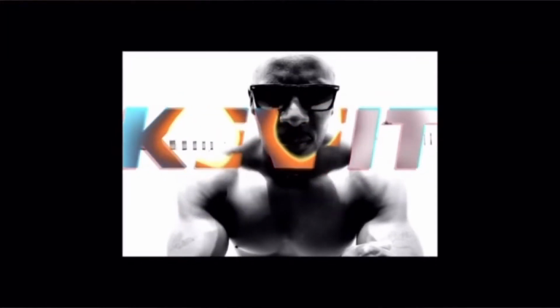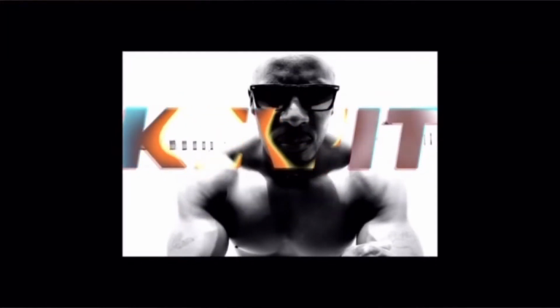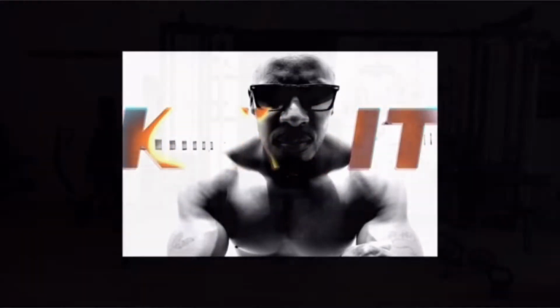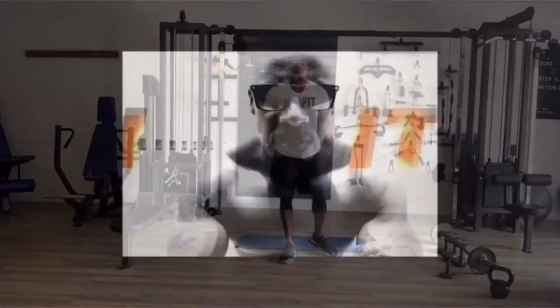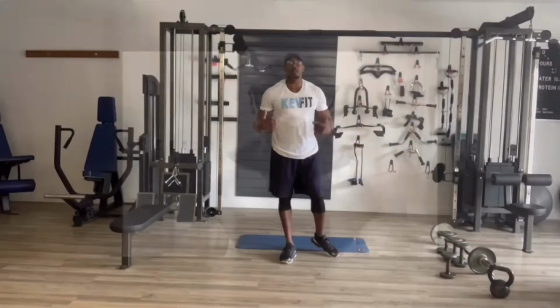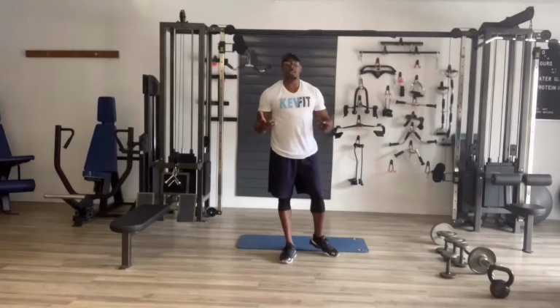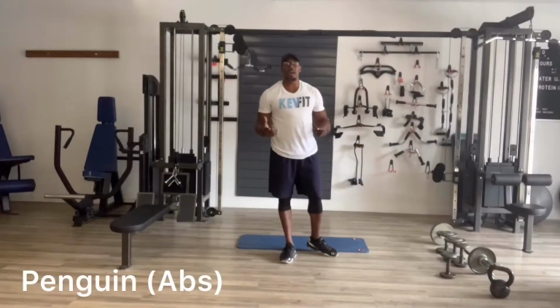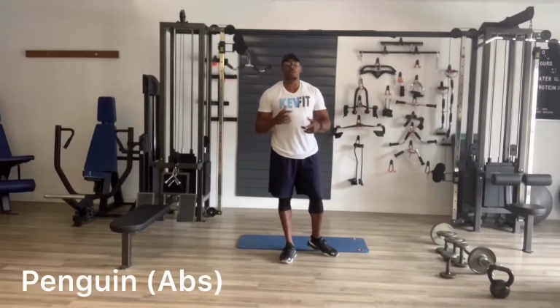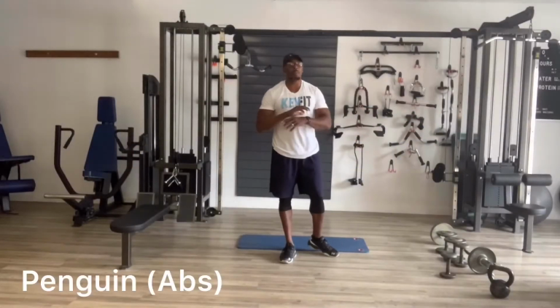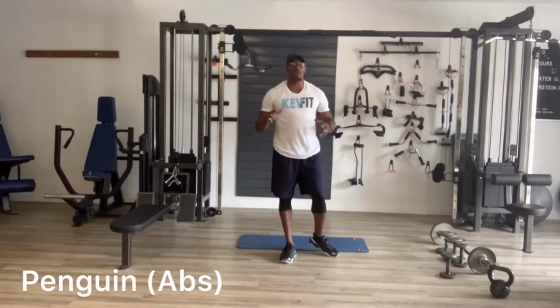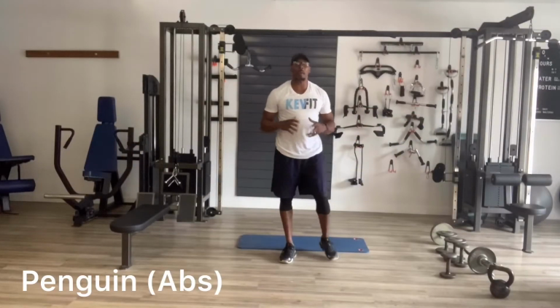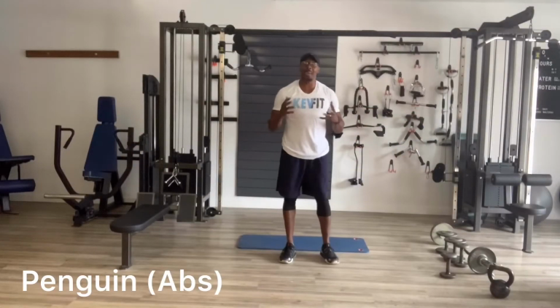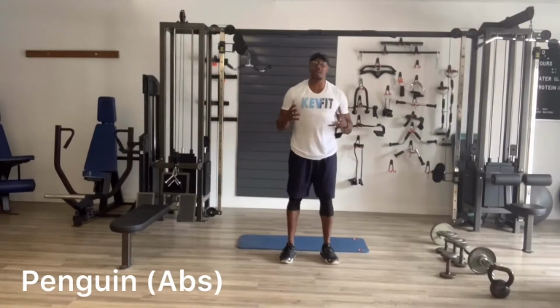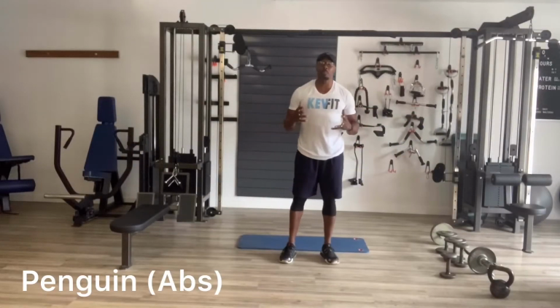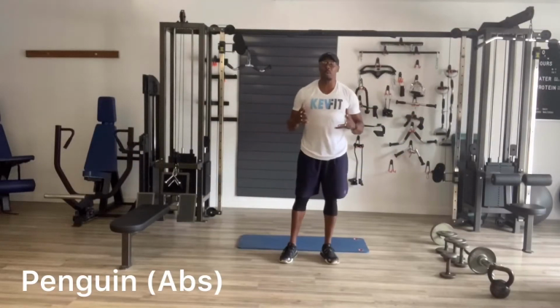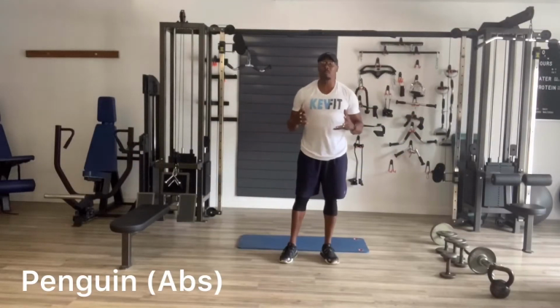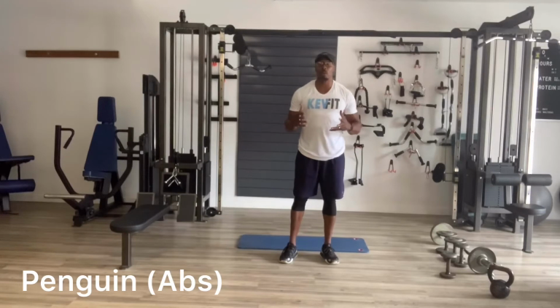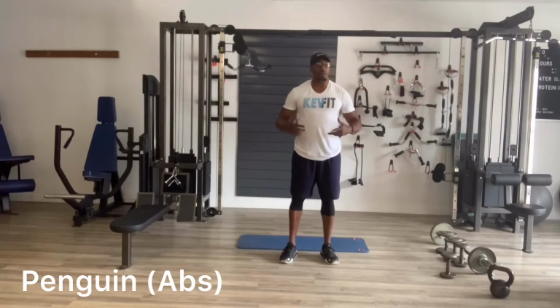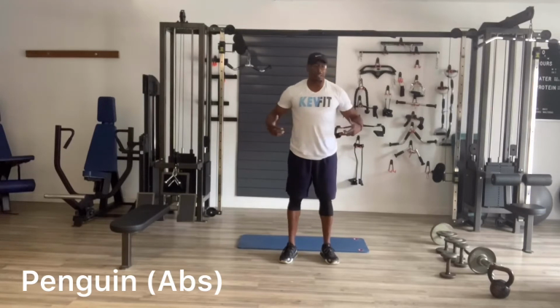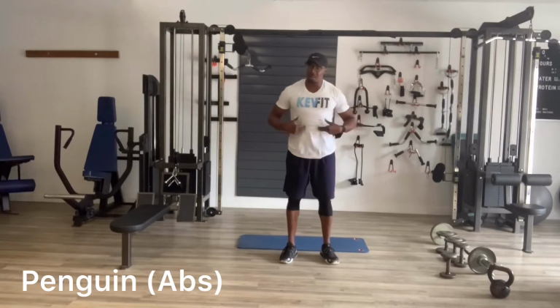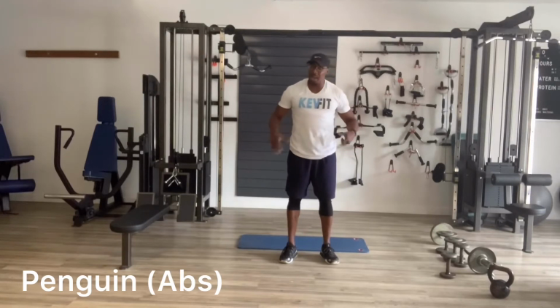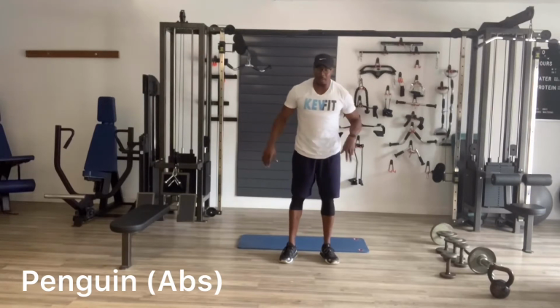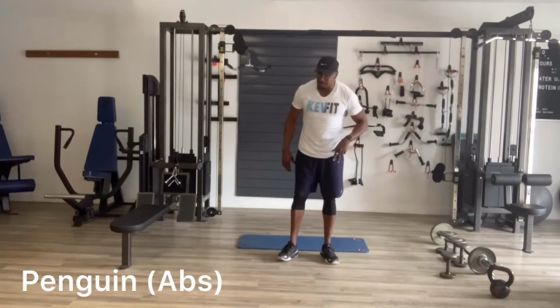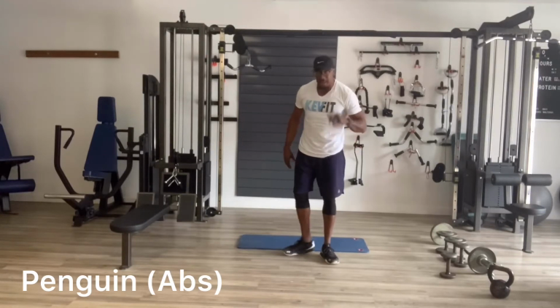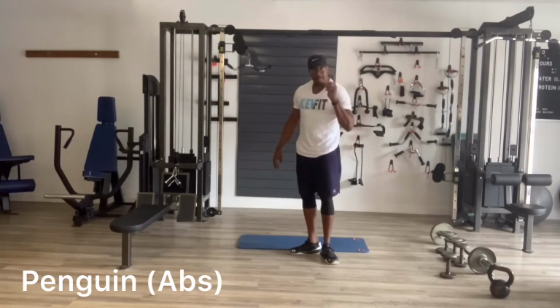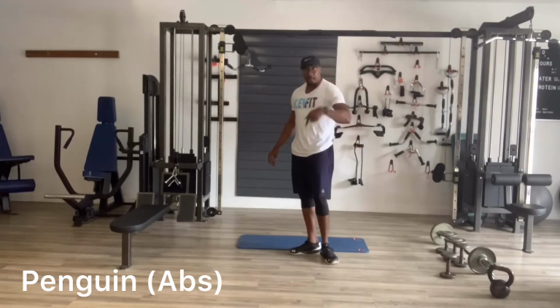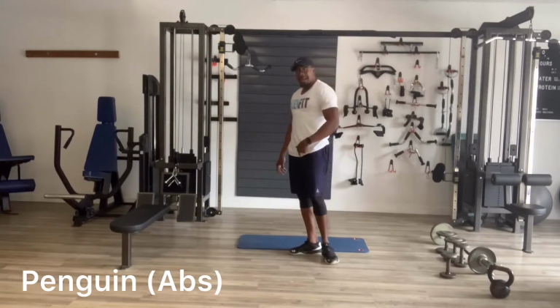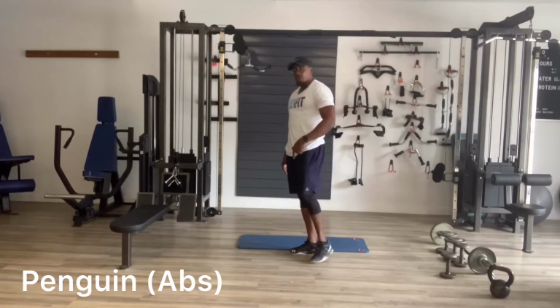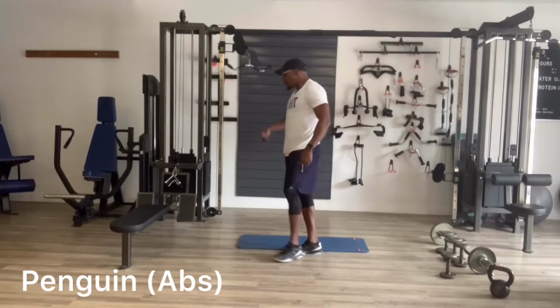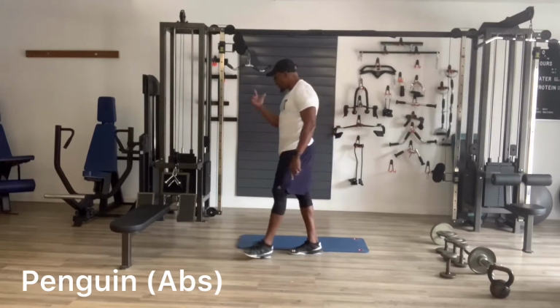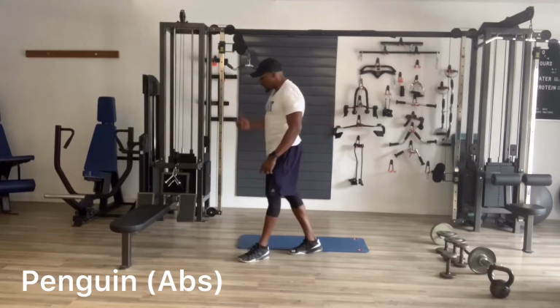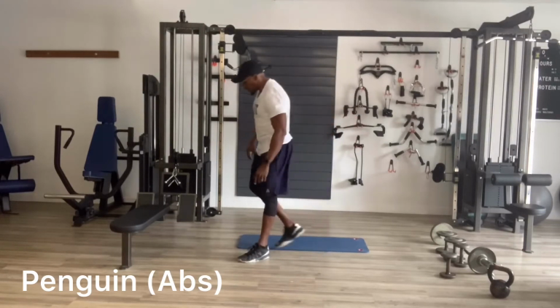What's up guys, it's my boy Kev. I'm going to demonstrate a penguin for you. Straight ab exercise, mats on the floor, here we go.